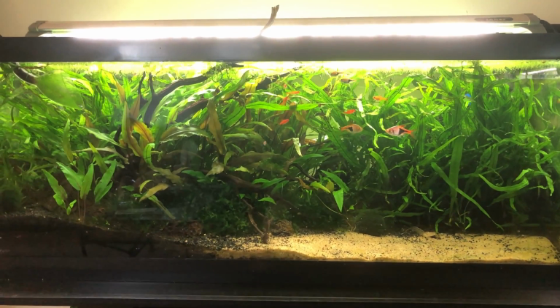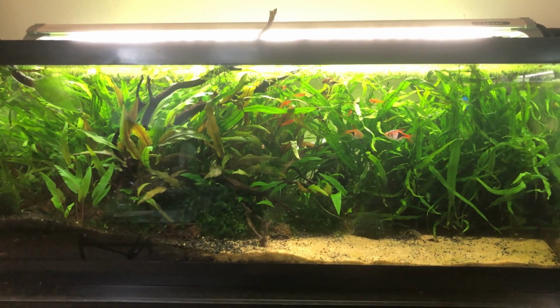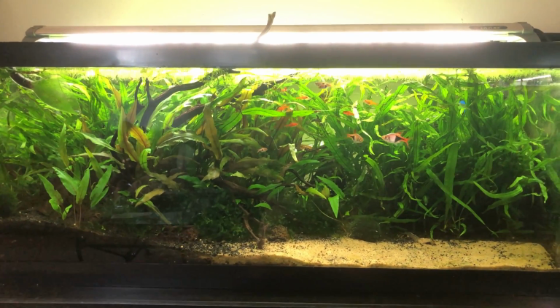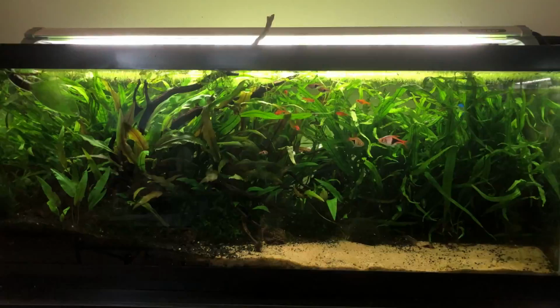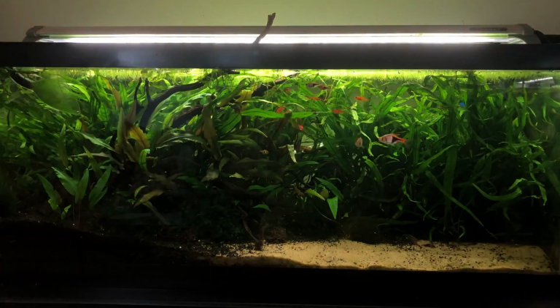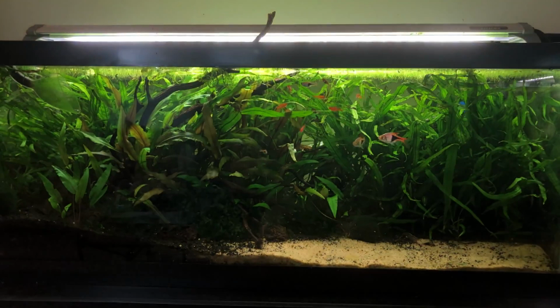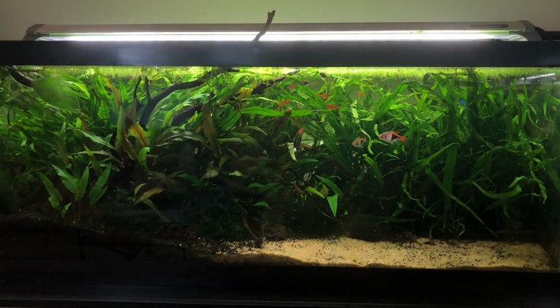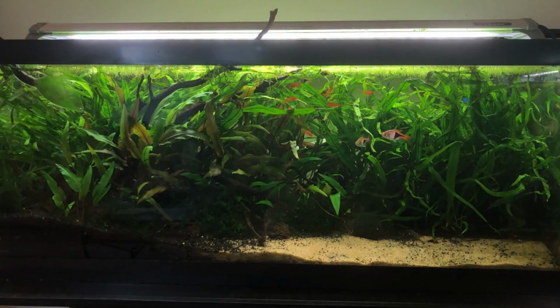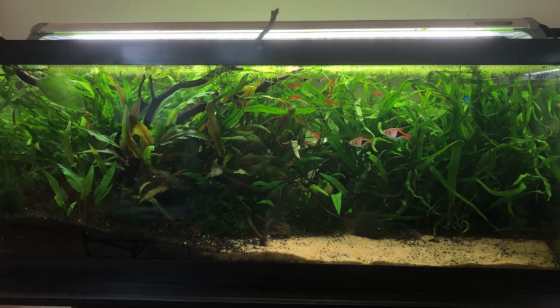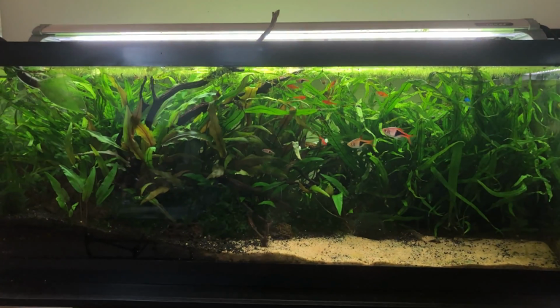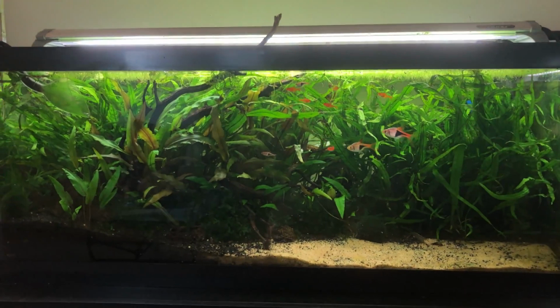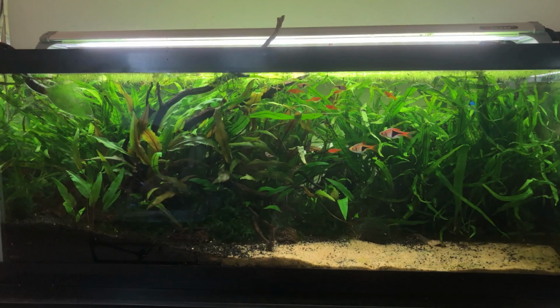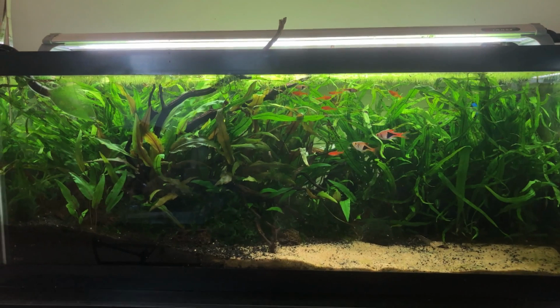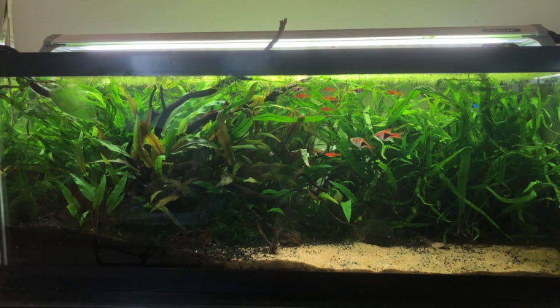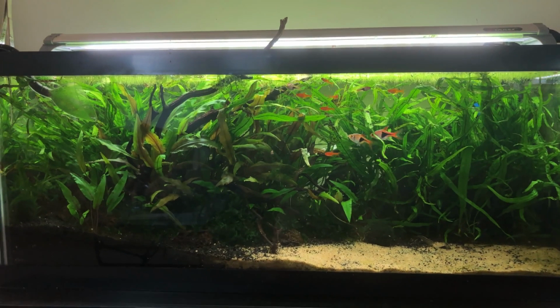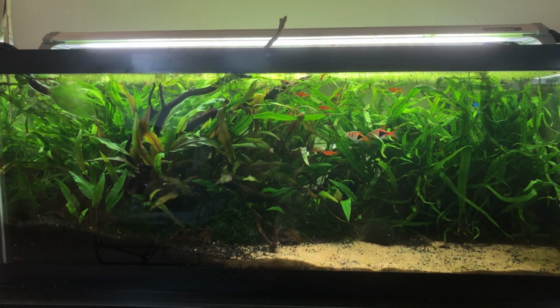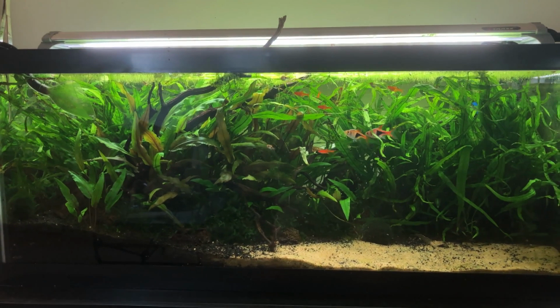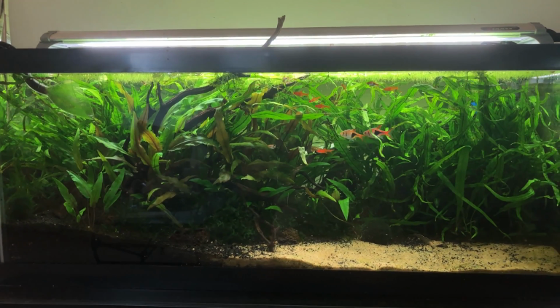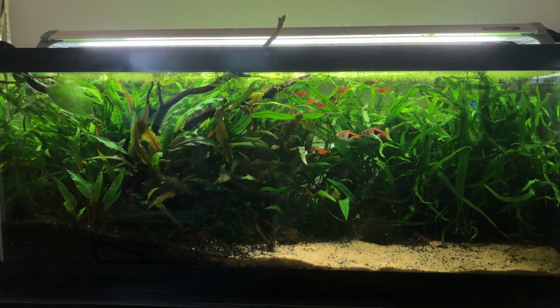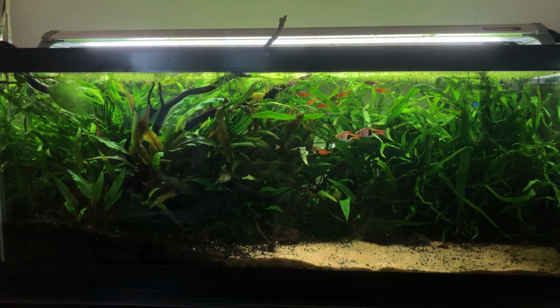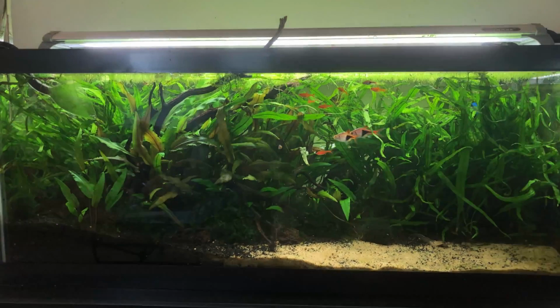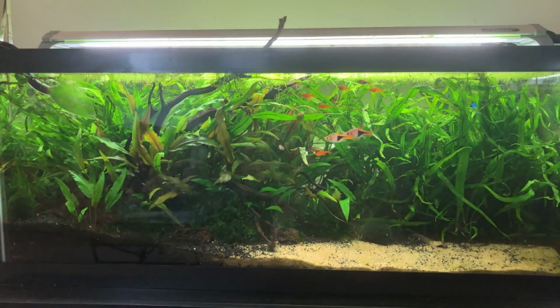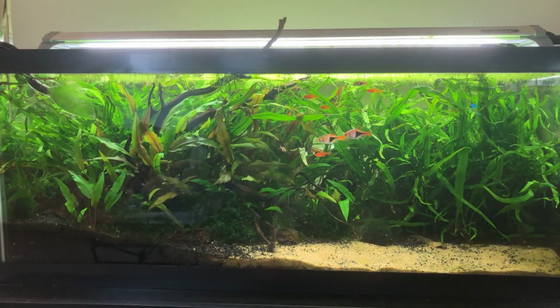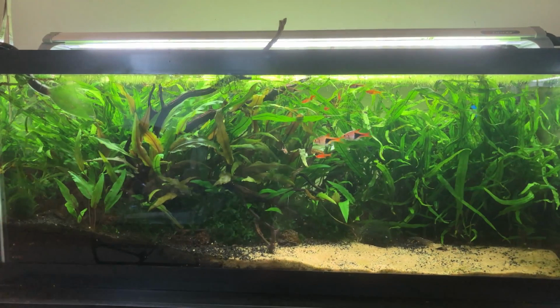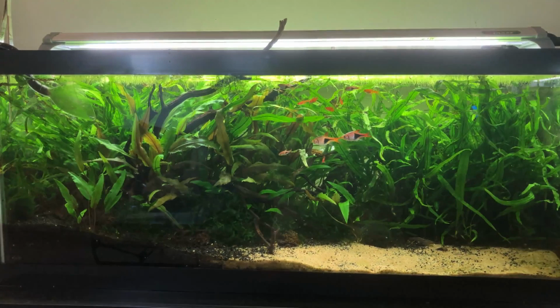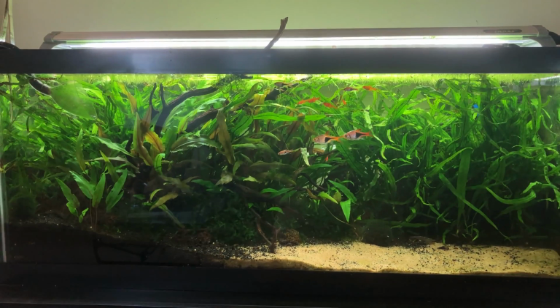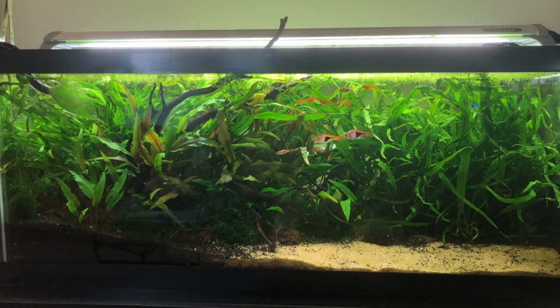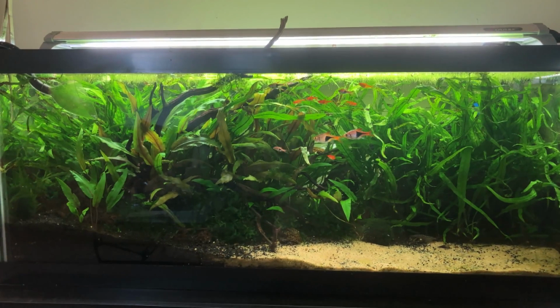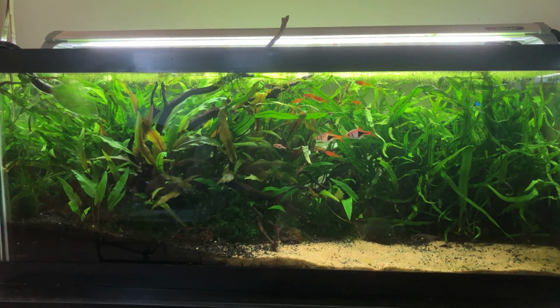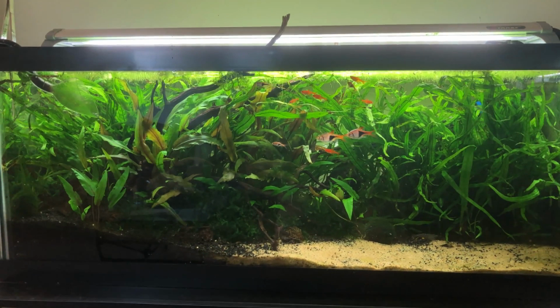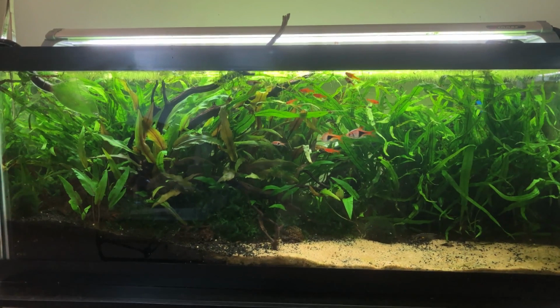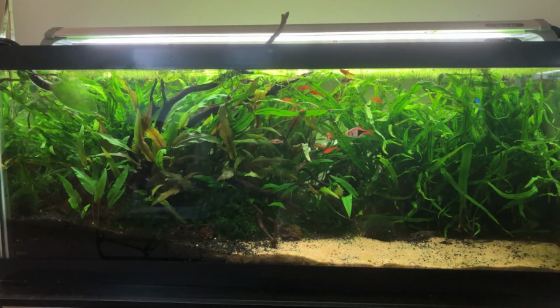So I was thinking, well maybe it's something with the maintenance issues, because my parents are taking care of the tank while I'm away.